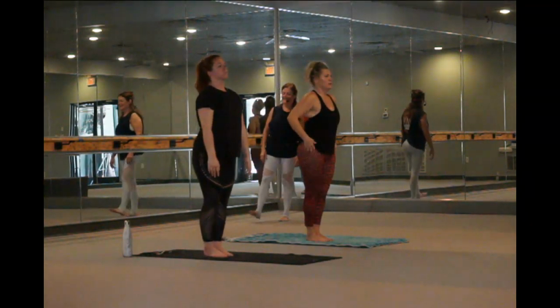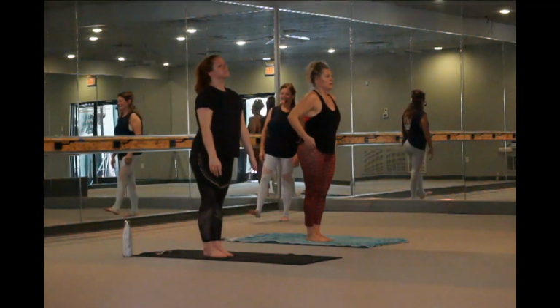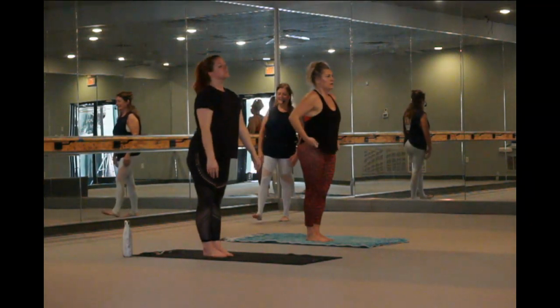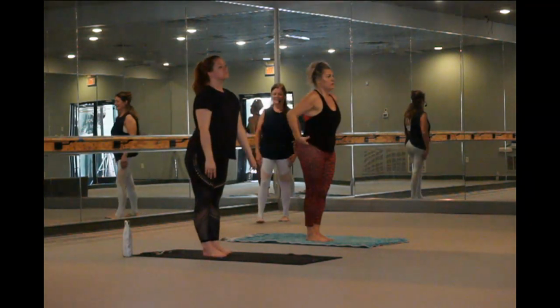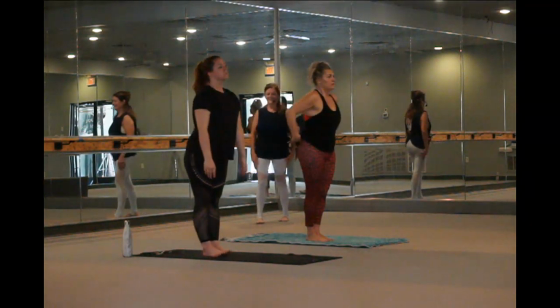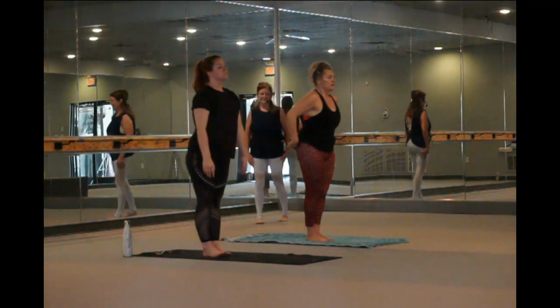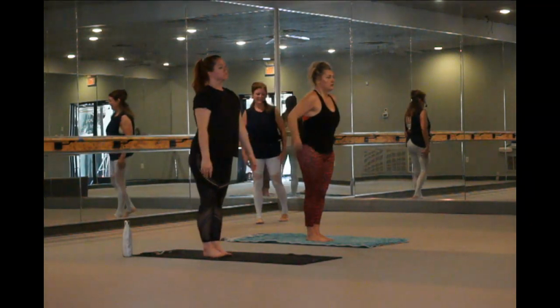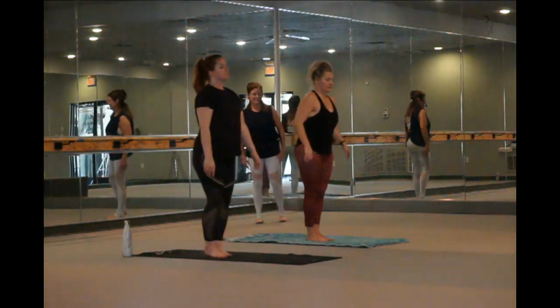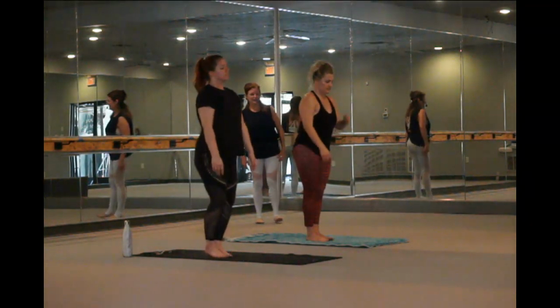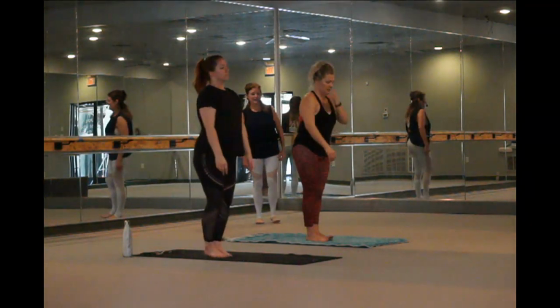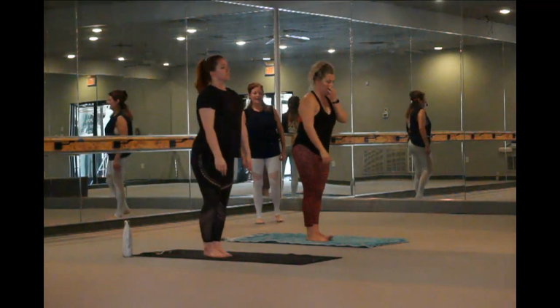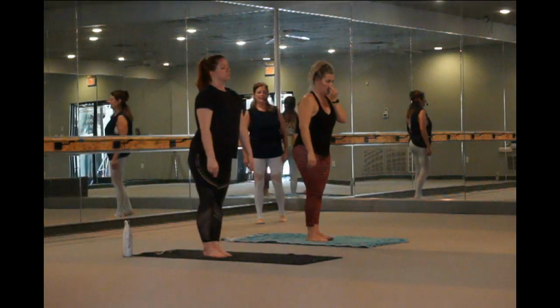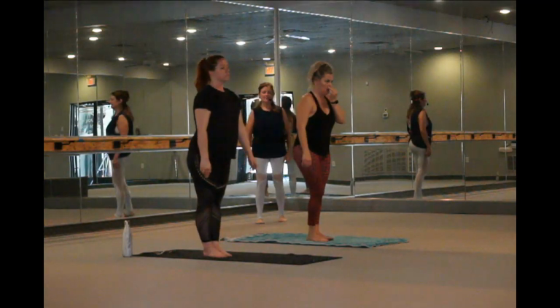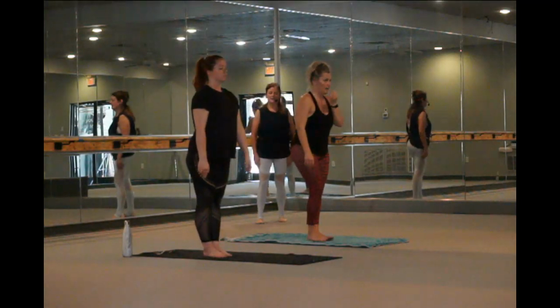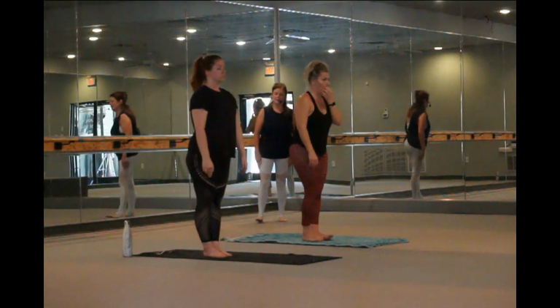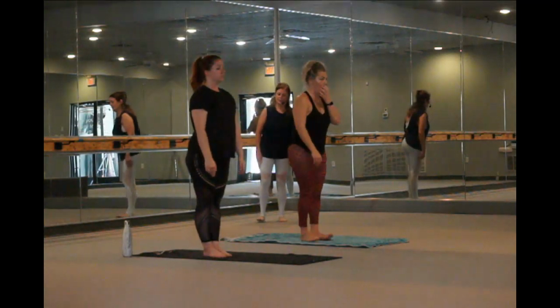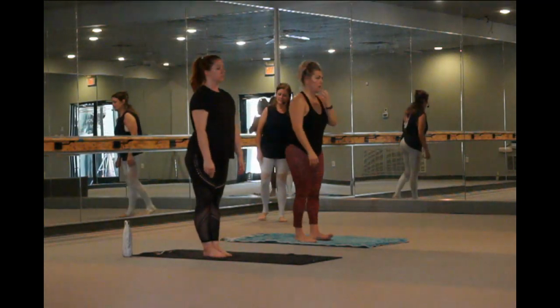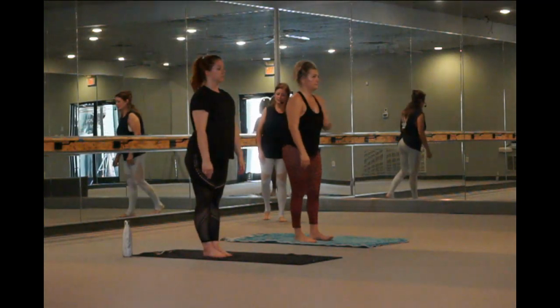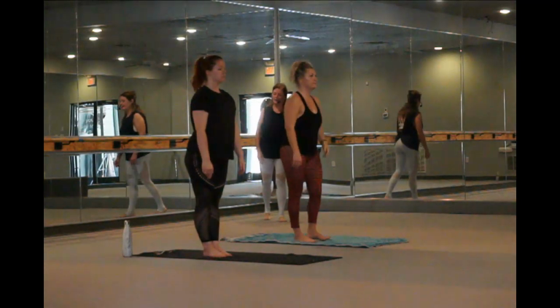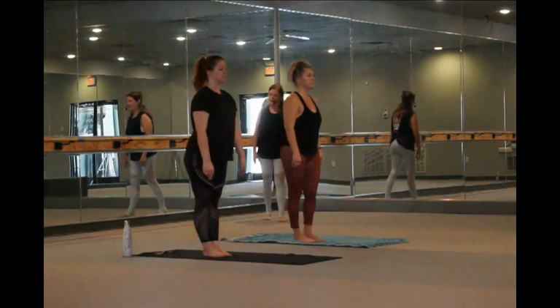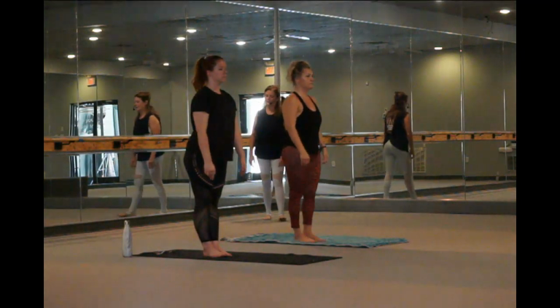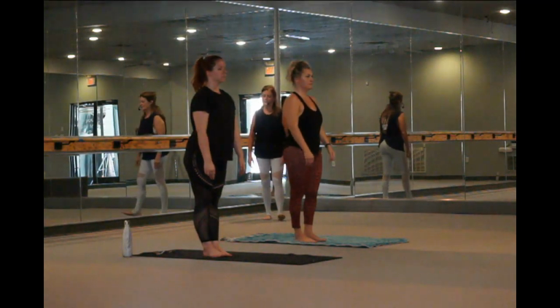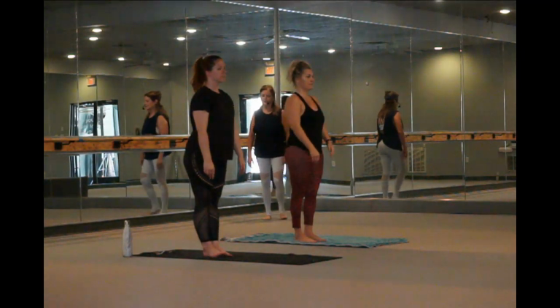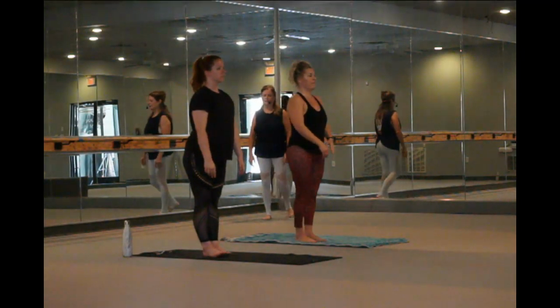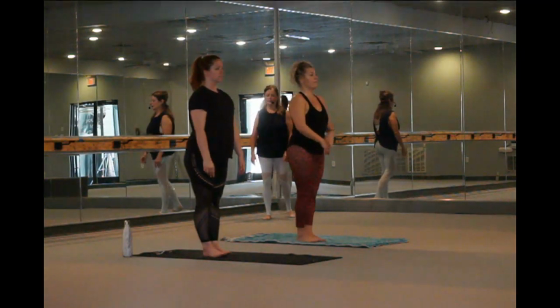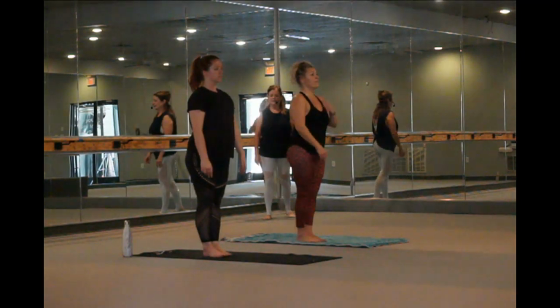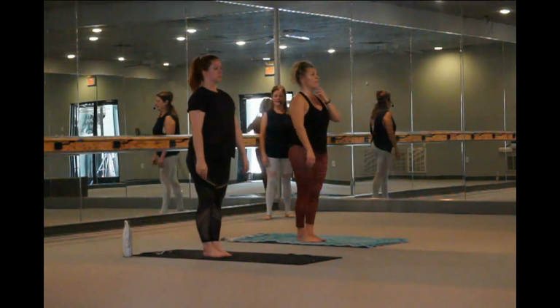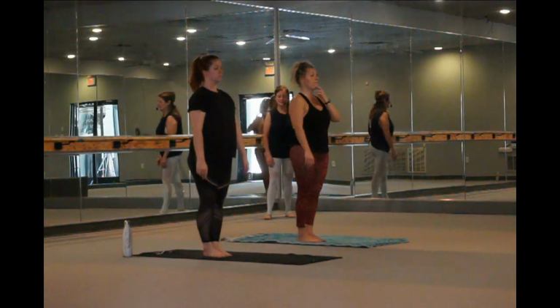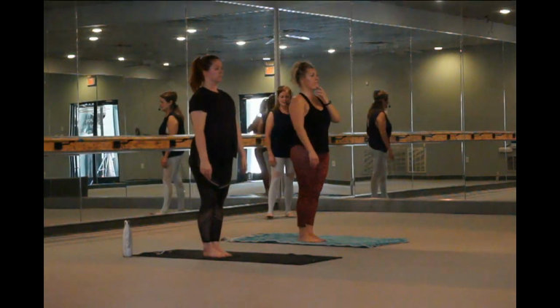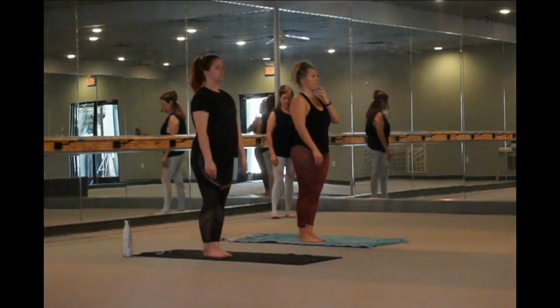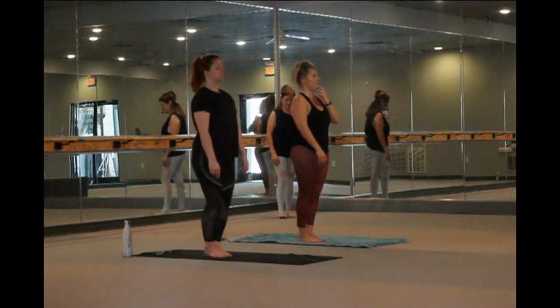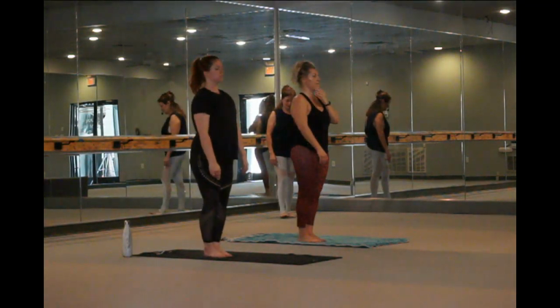Arms down by your side. That one's hard. Let's do eagle pose — one of my faves. So good for your lymphatic system.